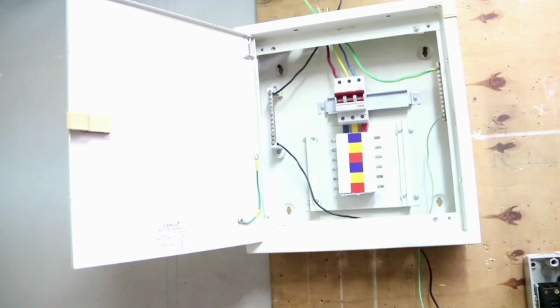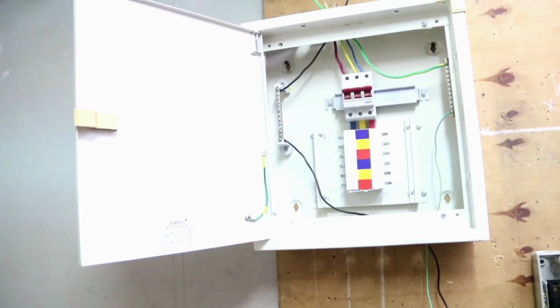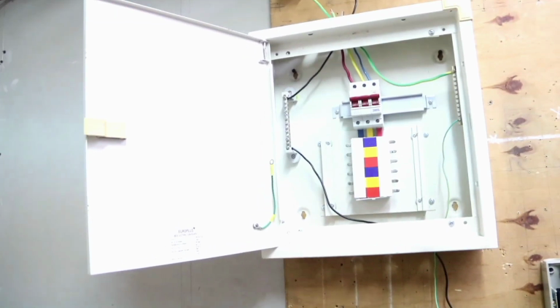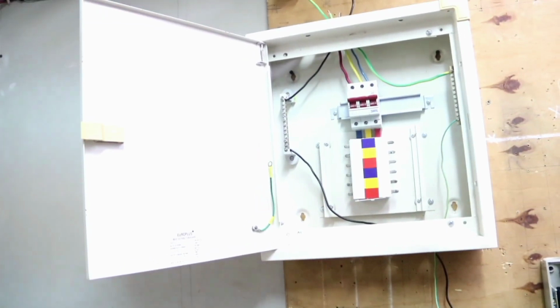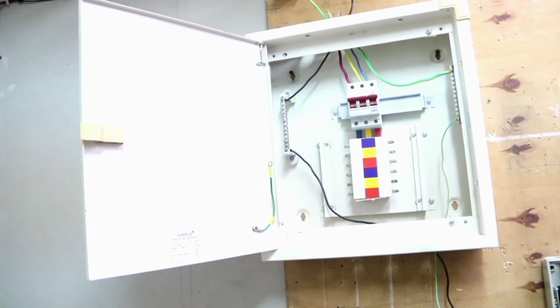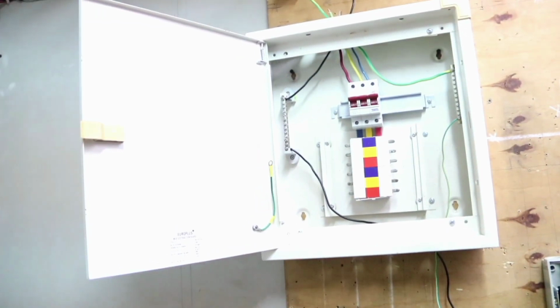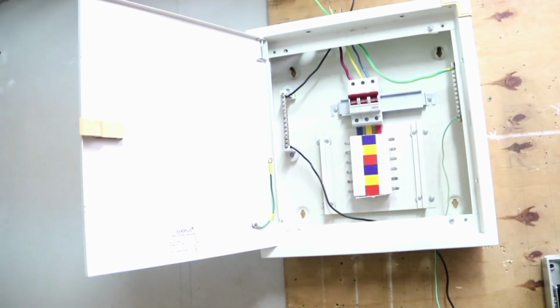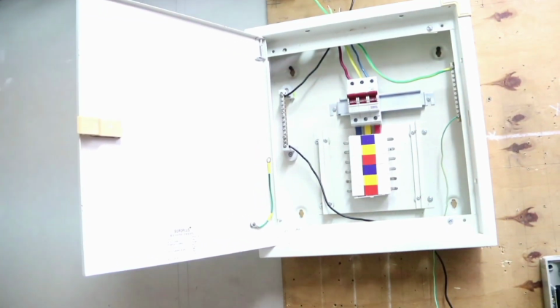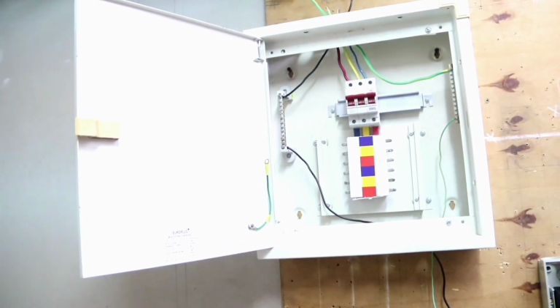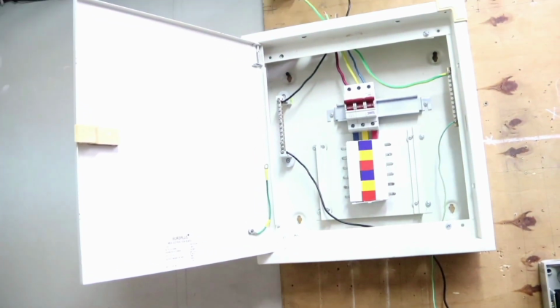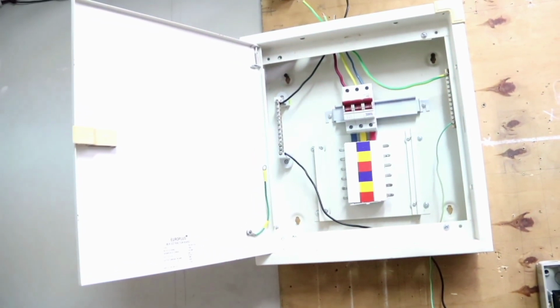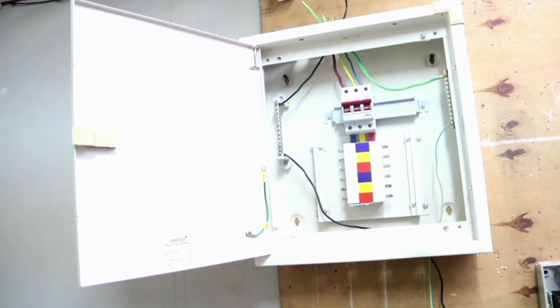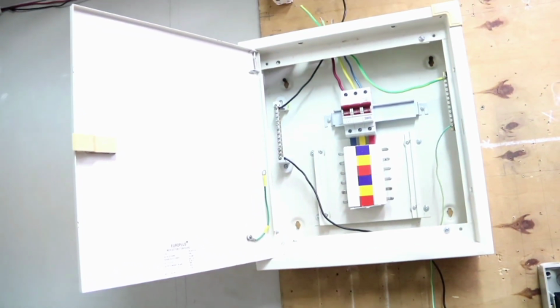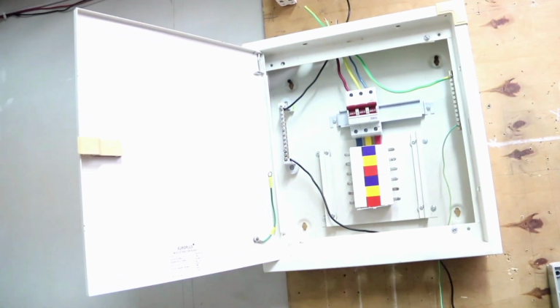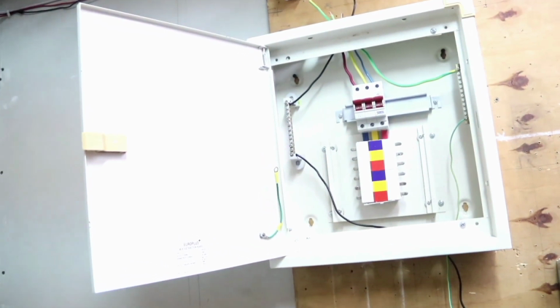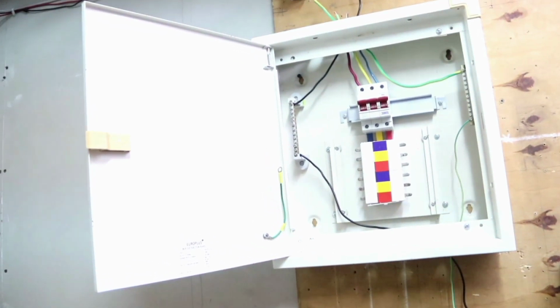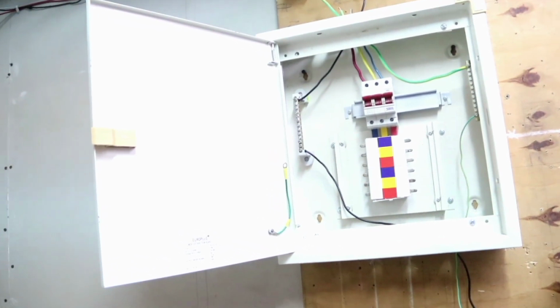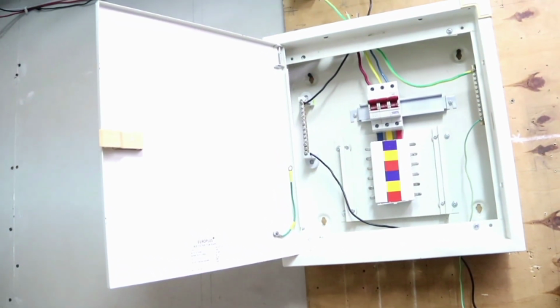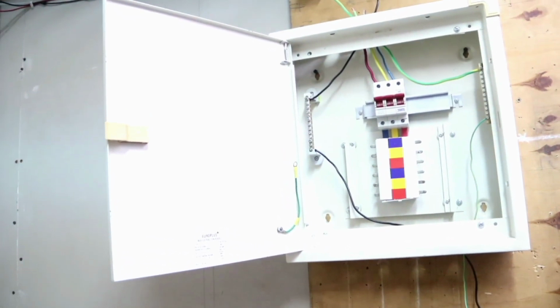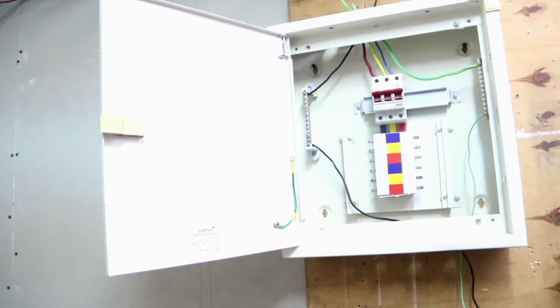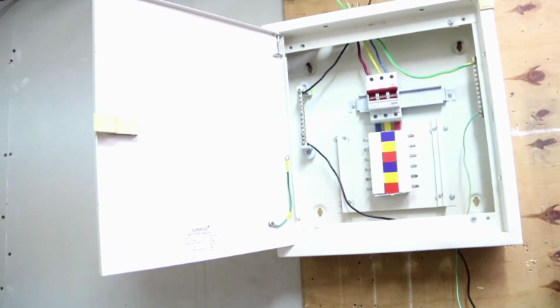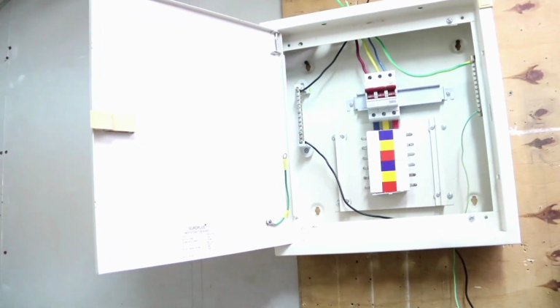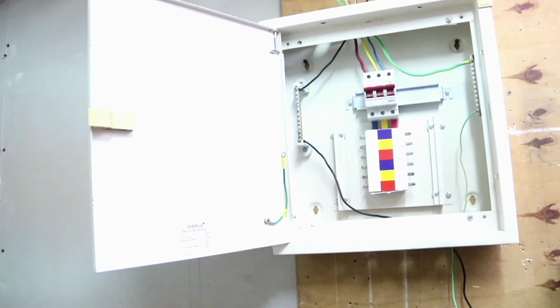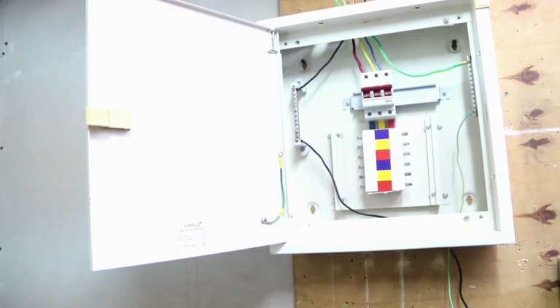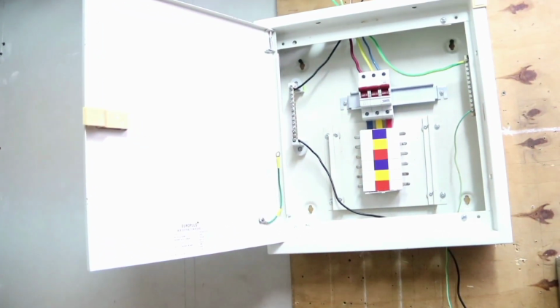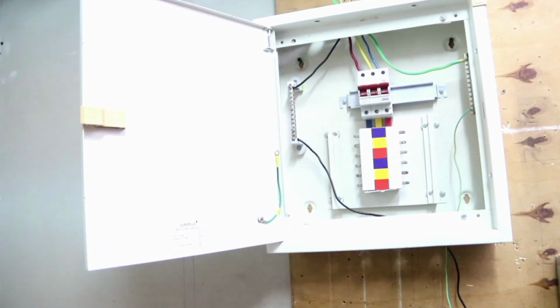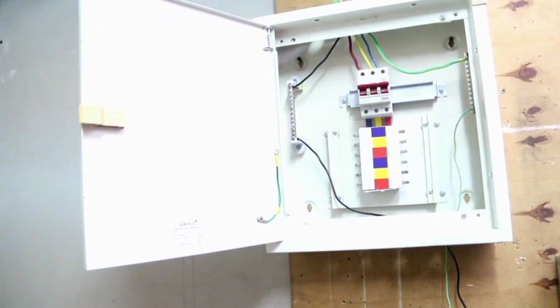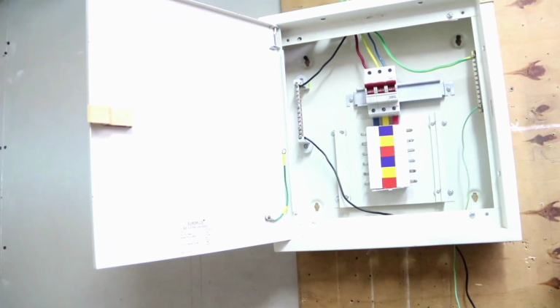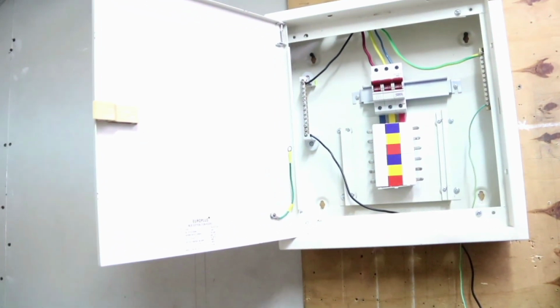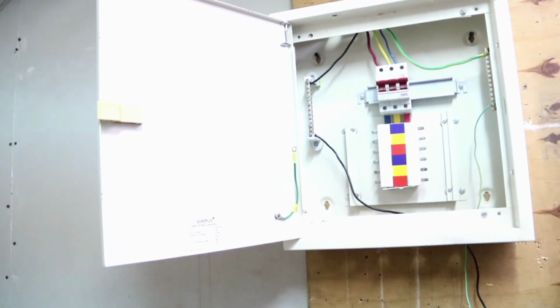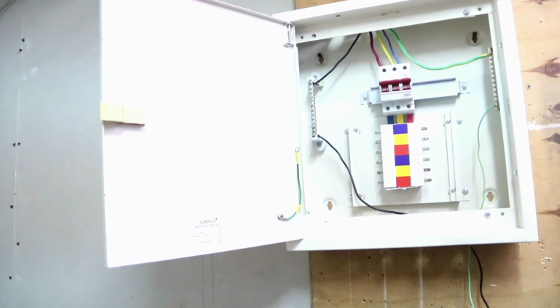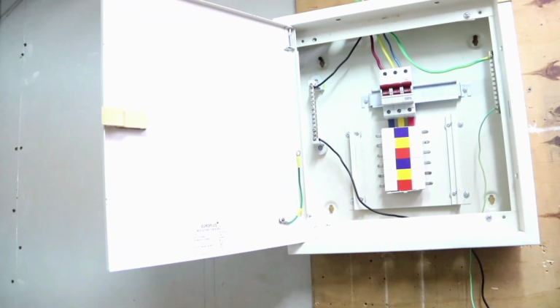Hello guys, today I'm going to show you how to connect a three-phase industrial socket to our three-phase distribution box.